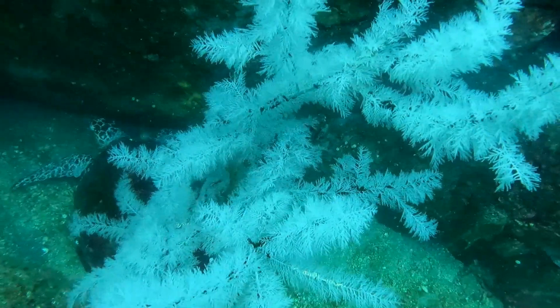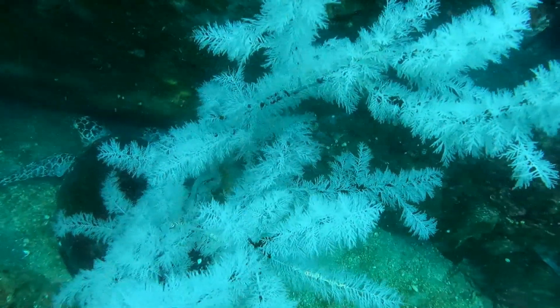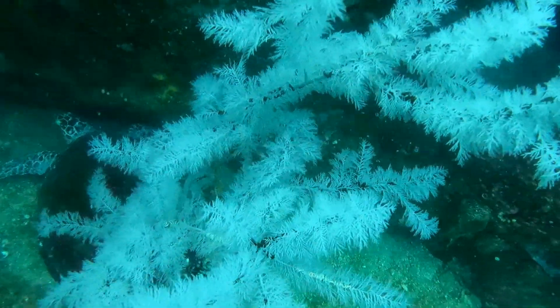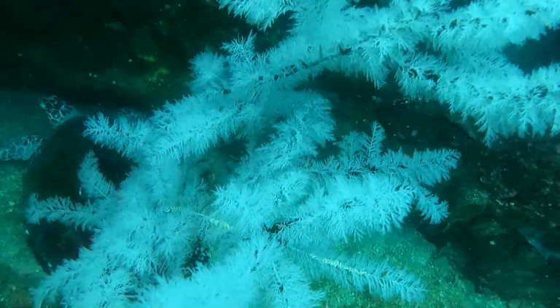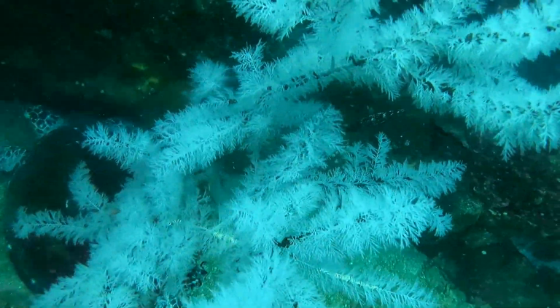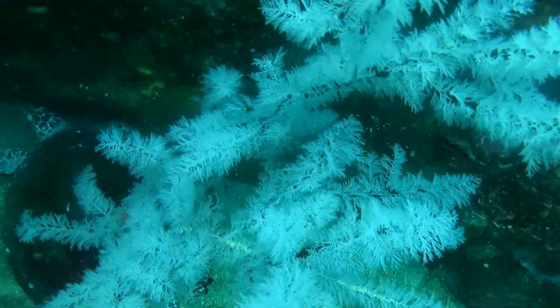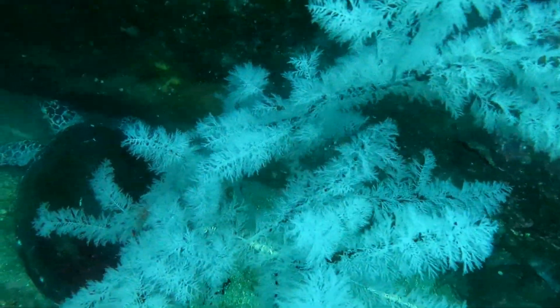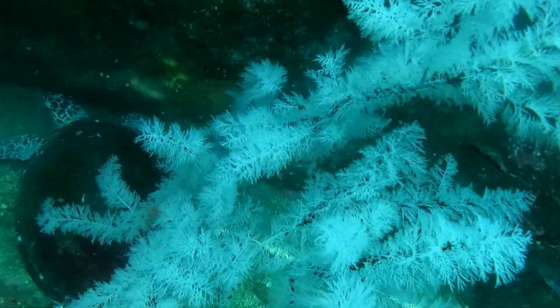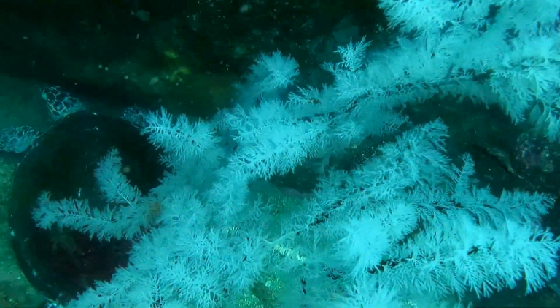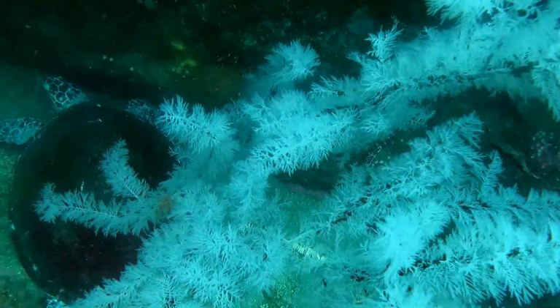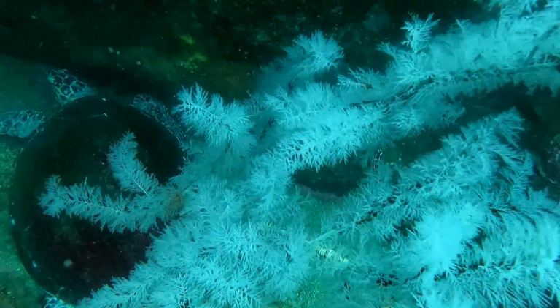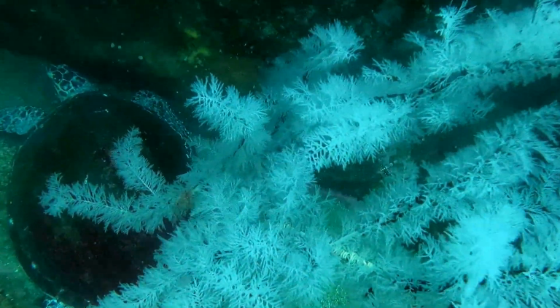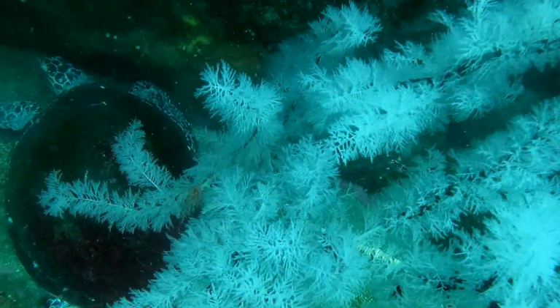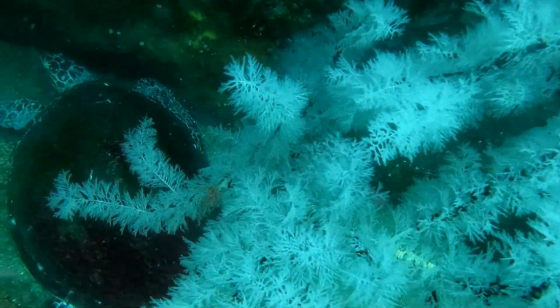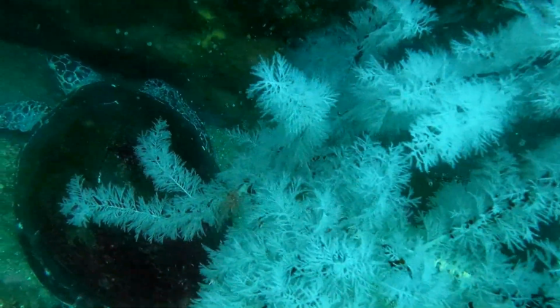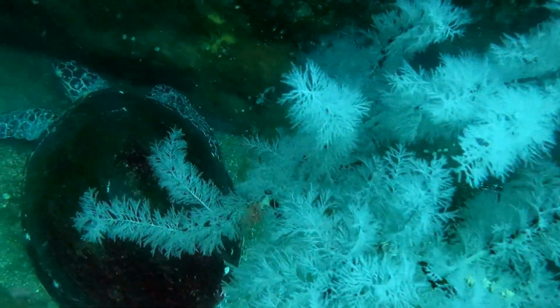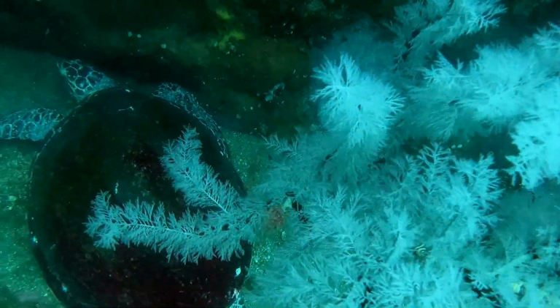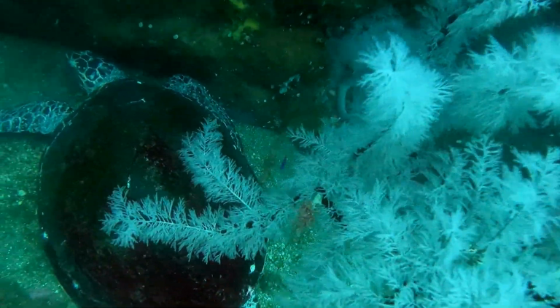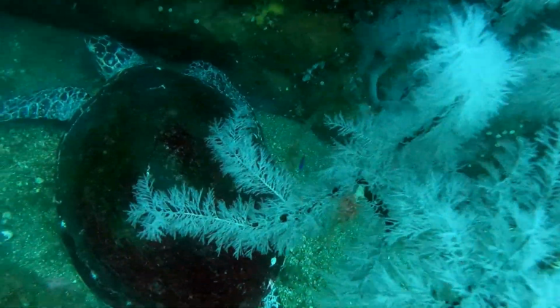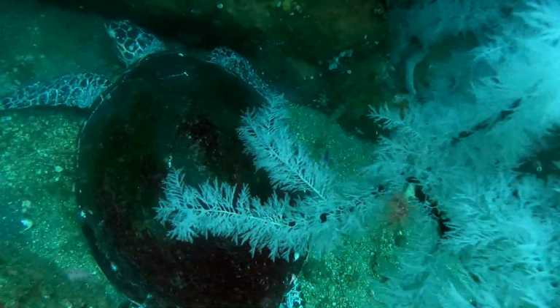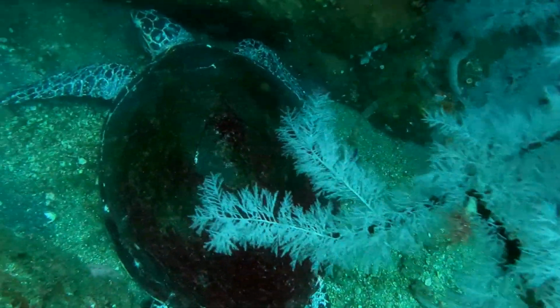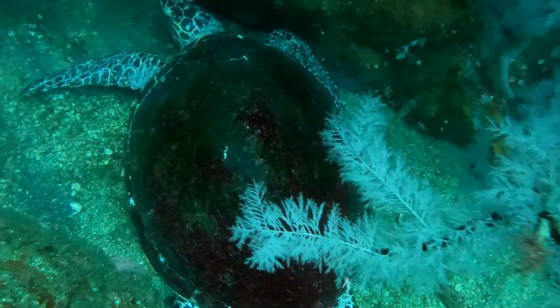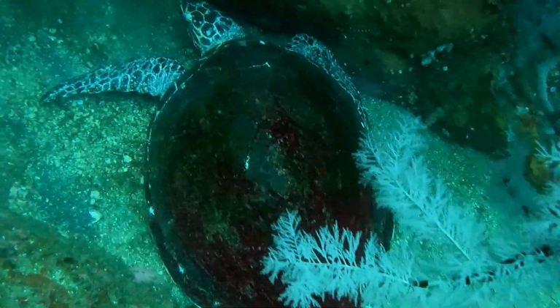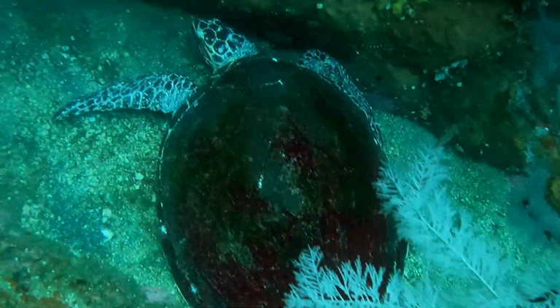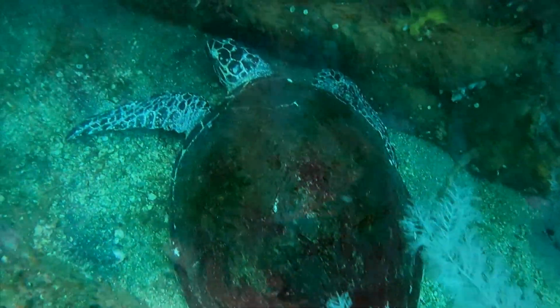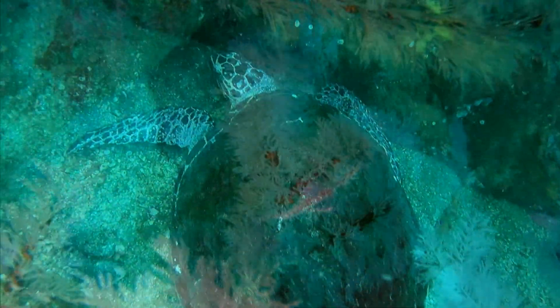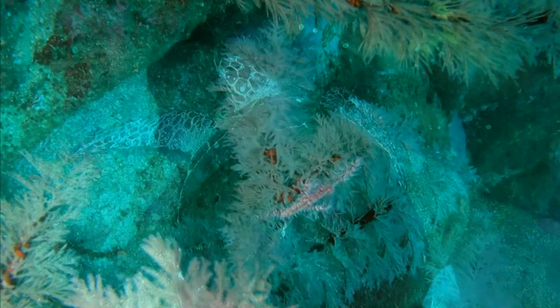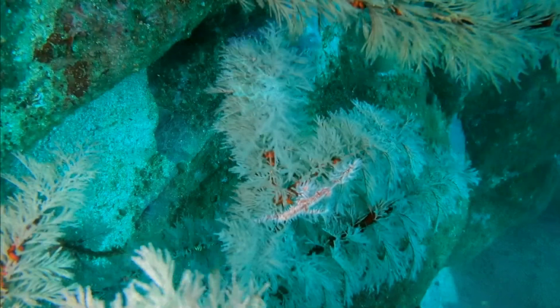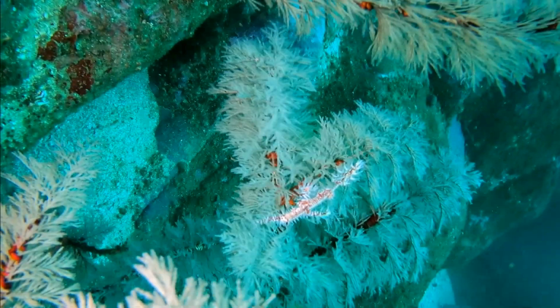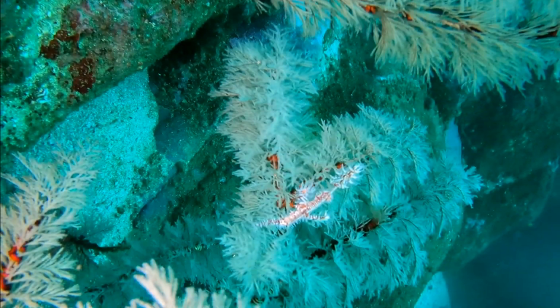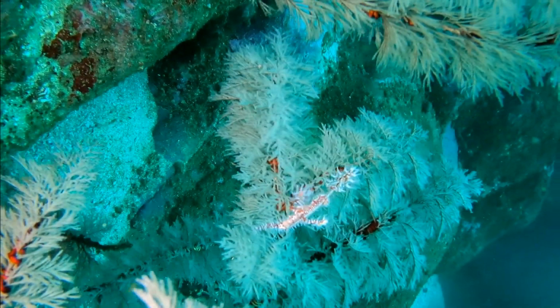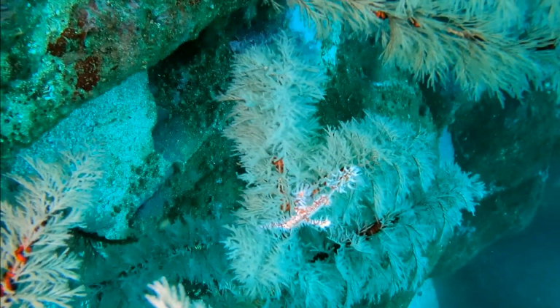Believe it or not, this is a black coral tree even though it's white. They get their name from their black skeletons, which are composed of chitin.